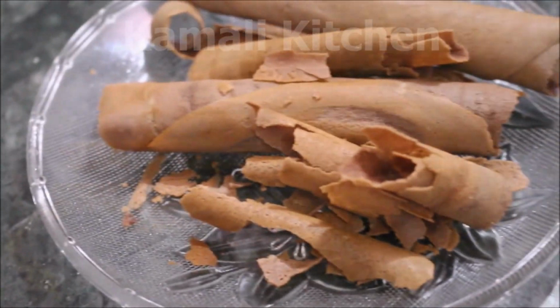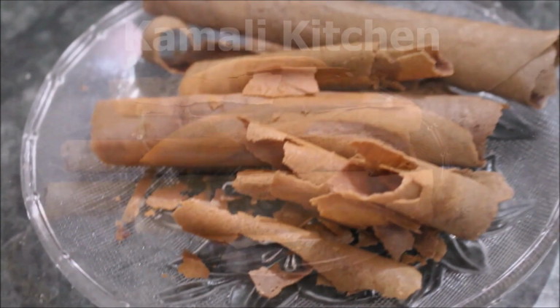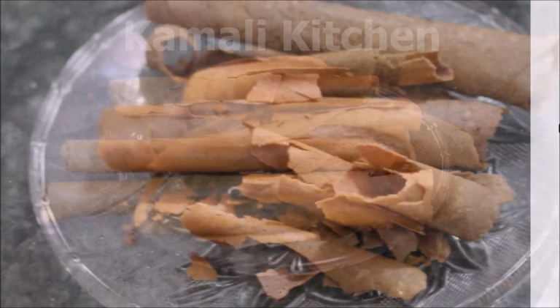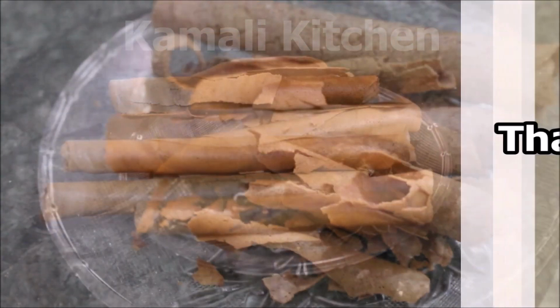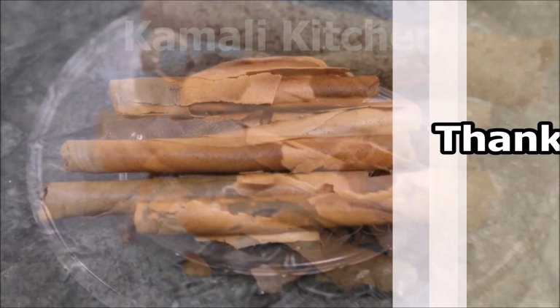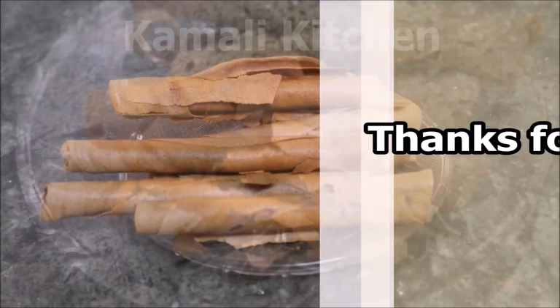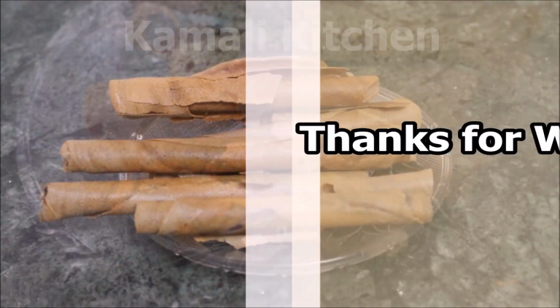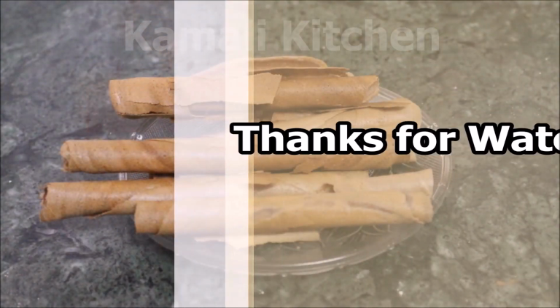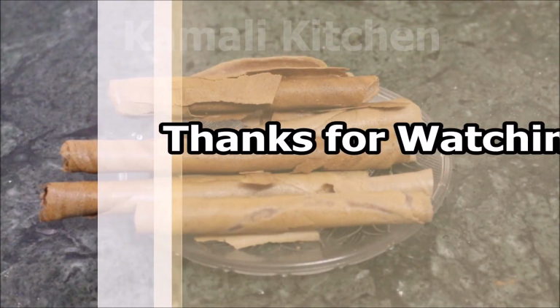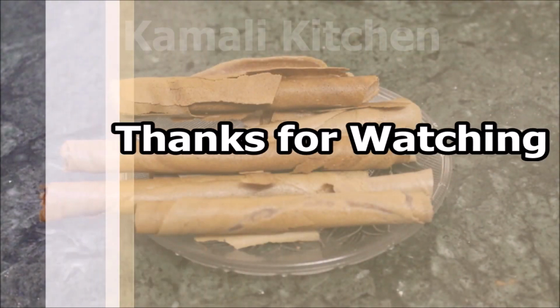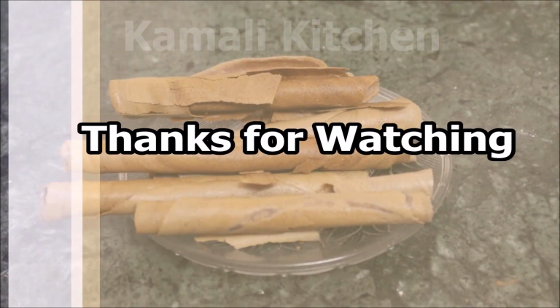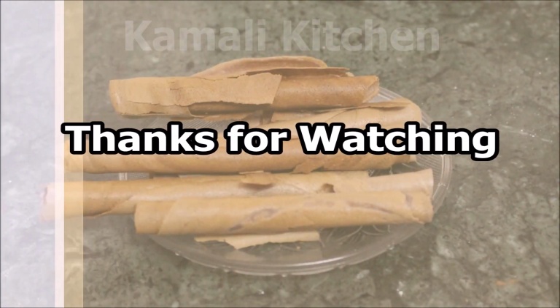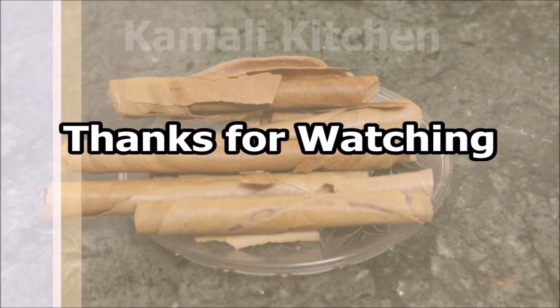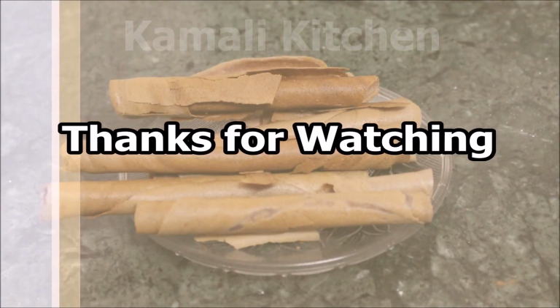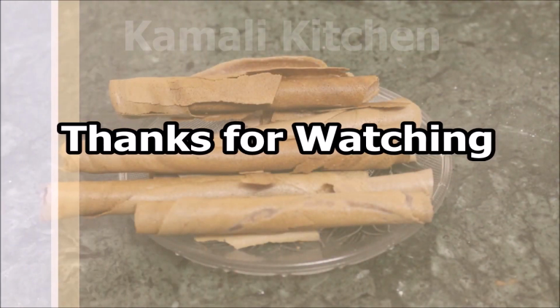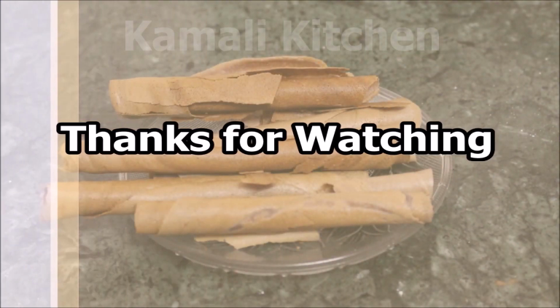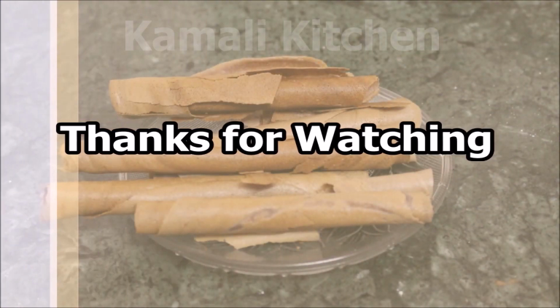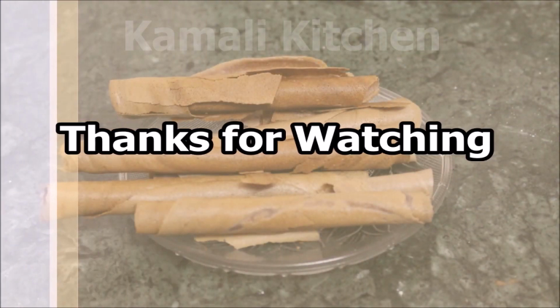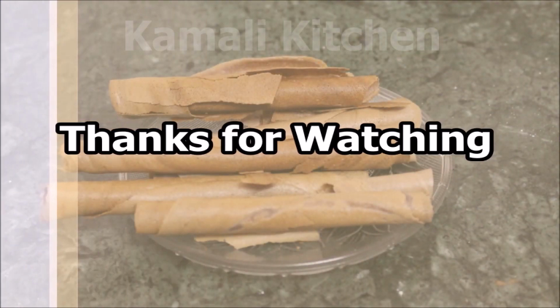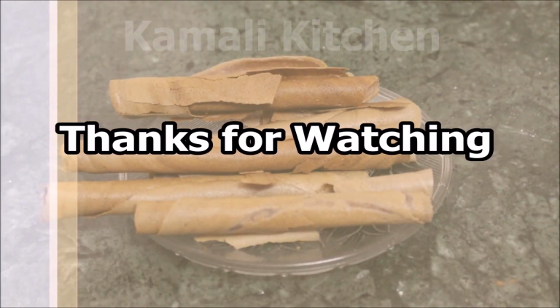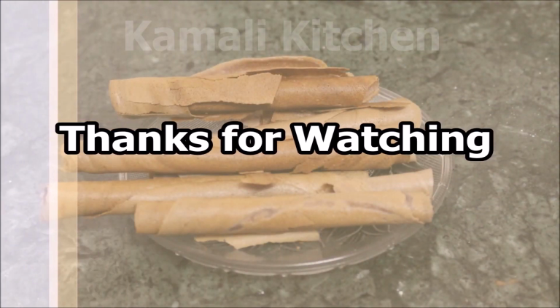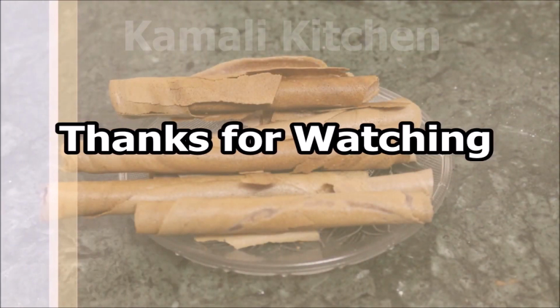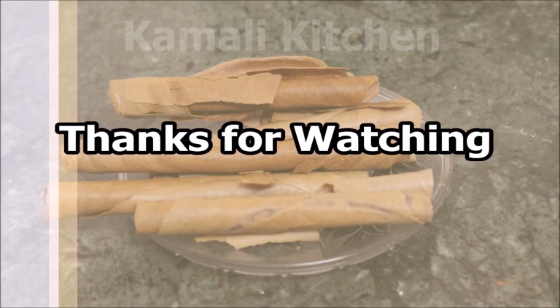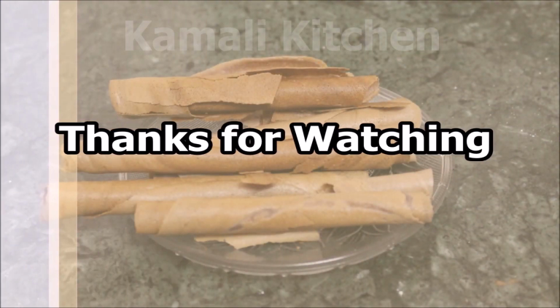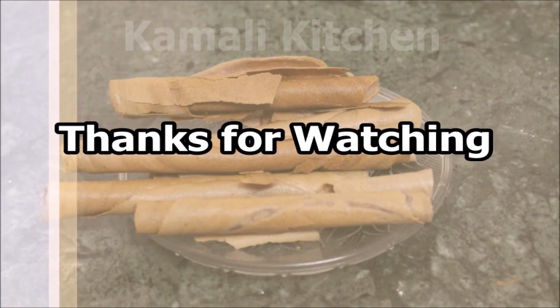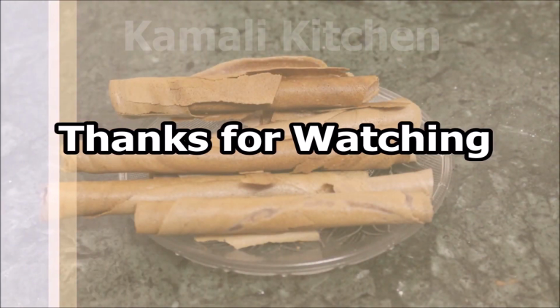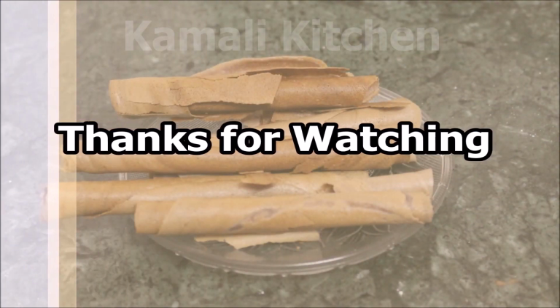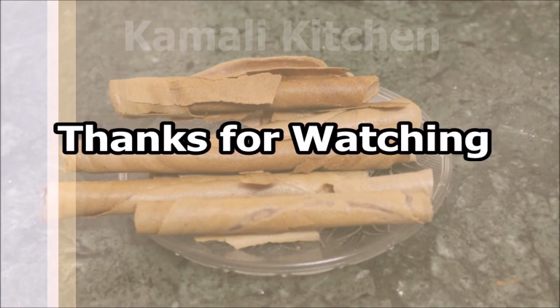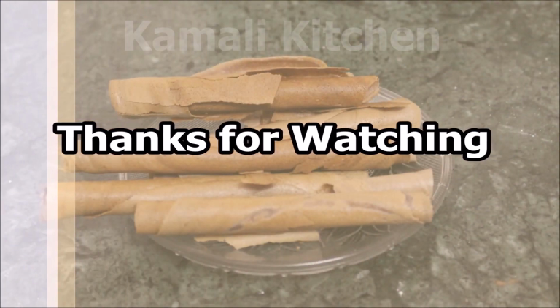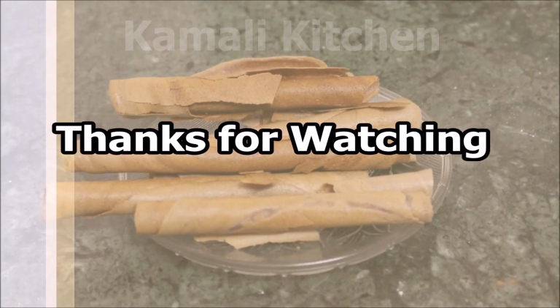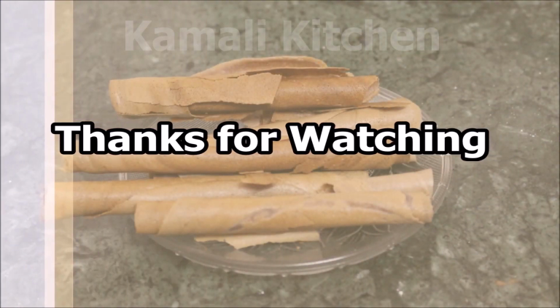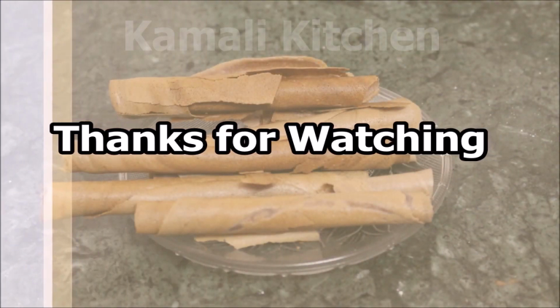Thanks for watching! Subscribe to our channel! Like and share our videos.